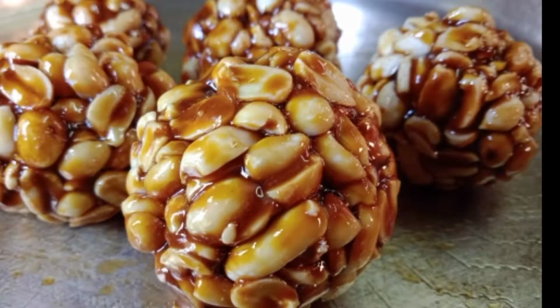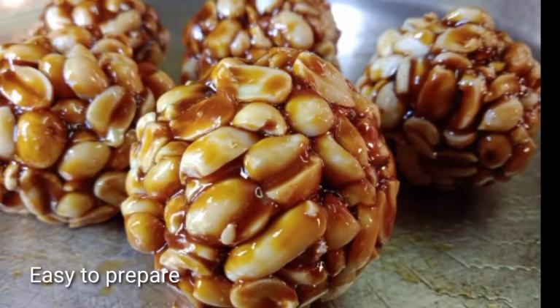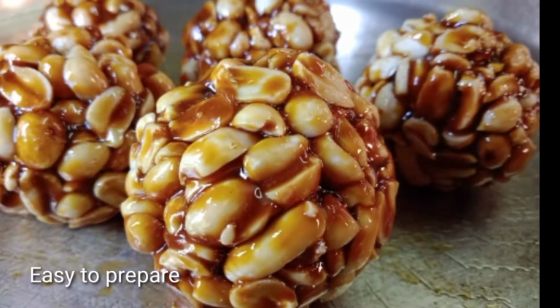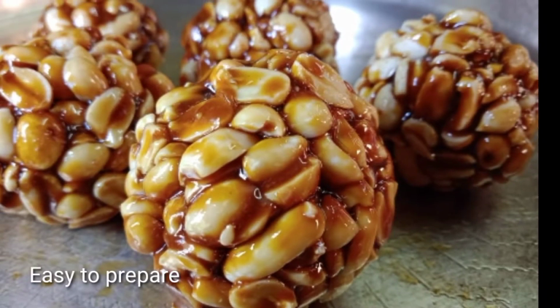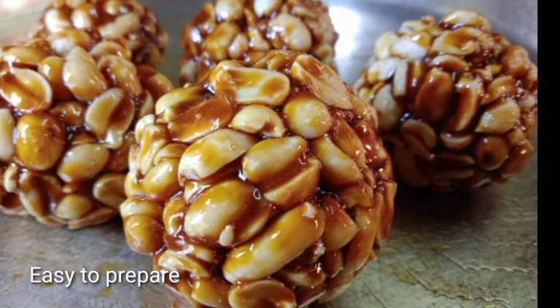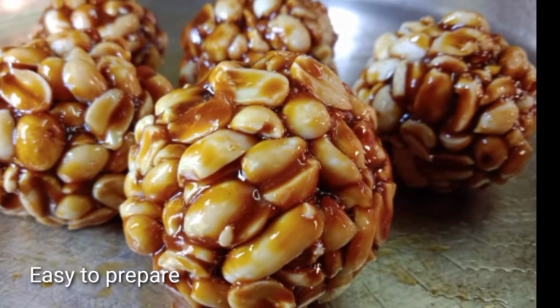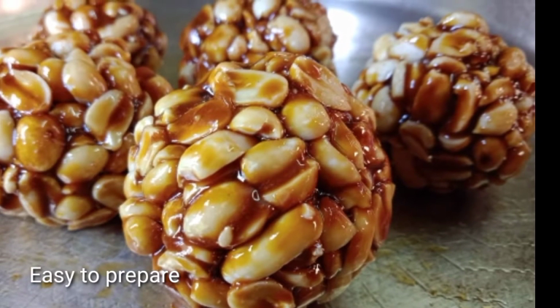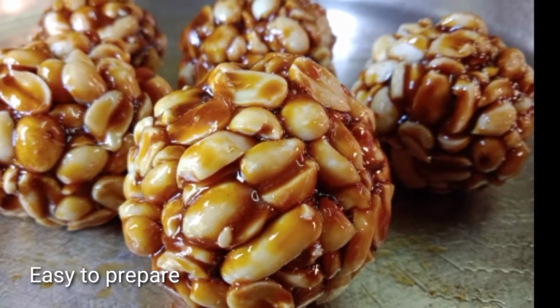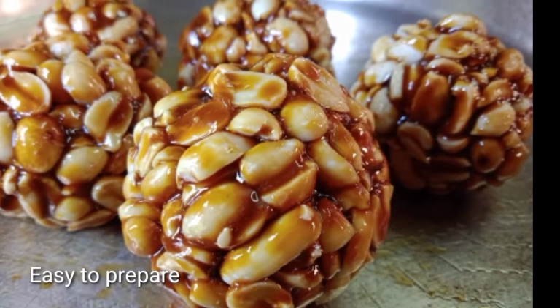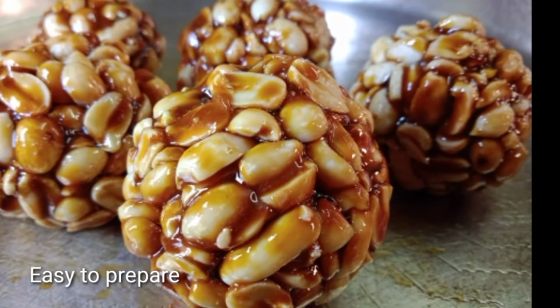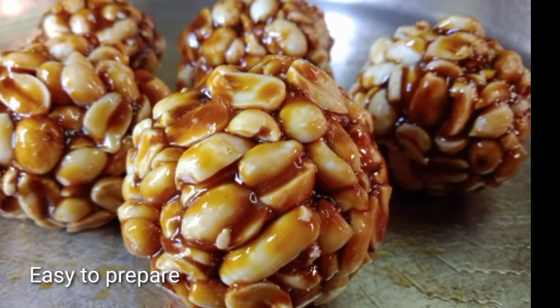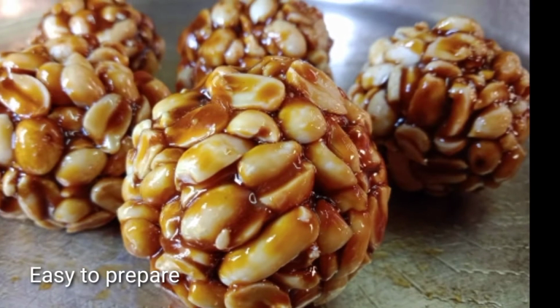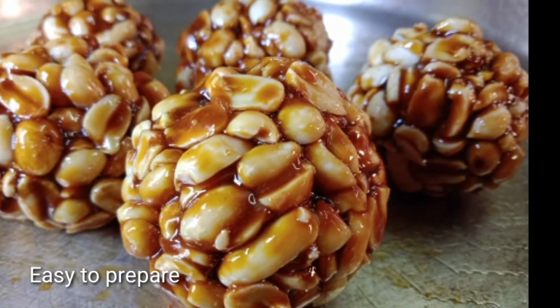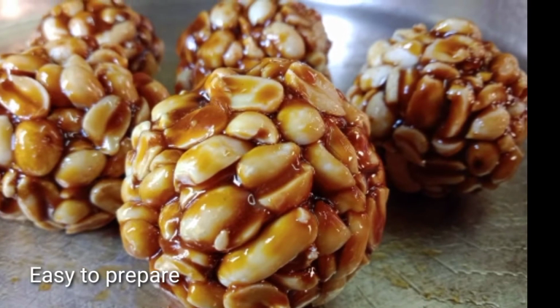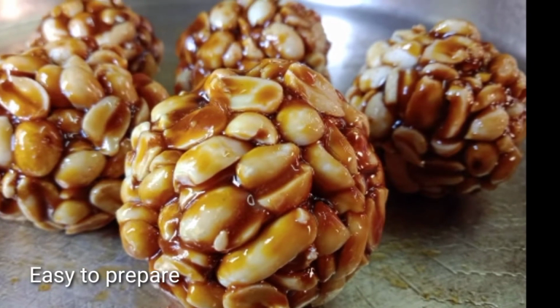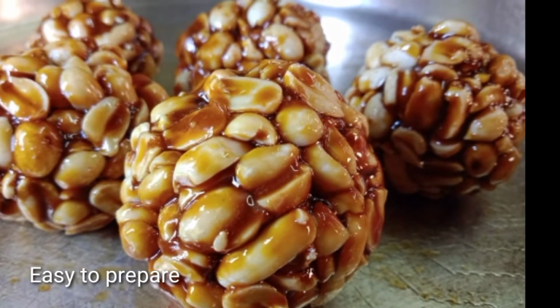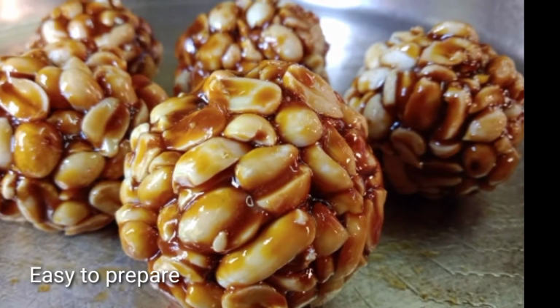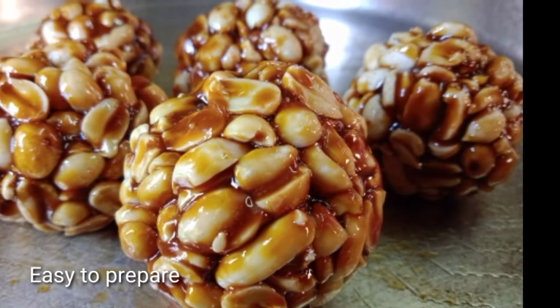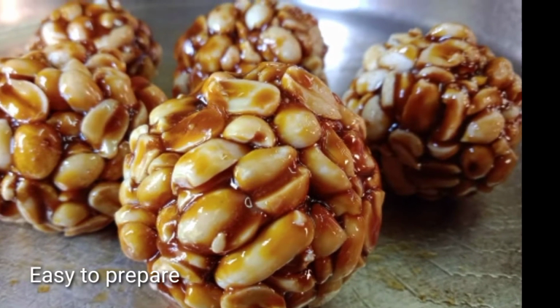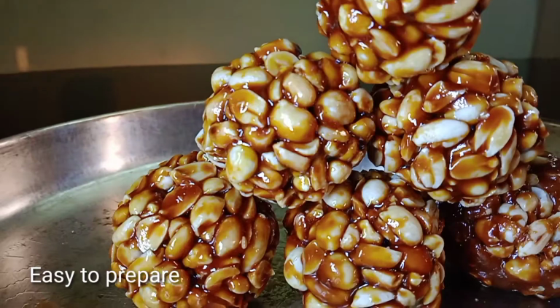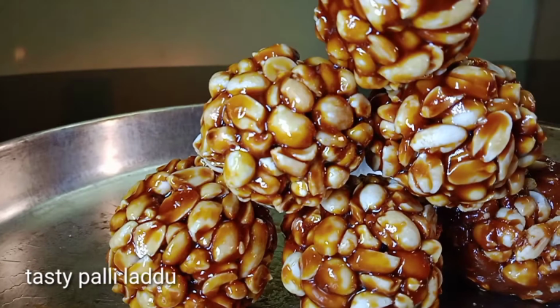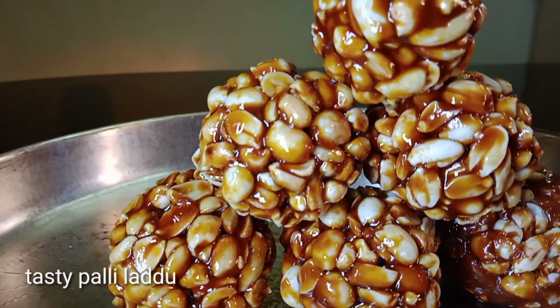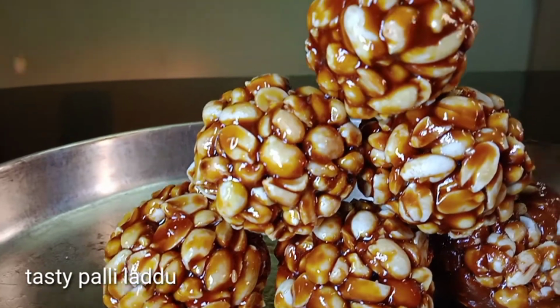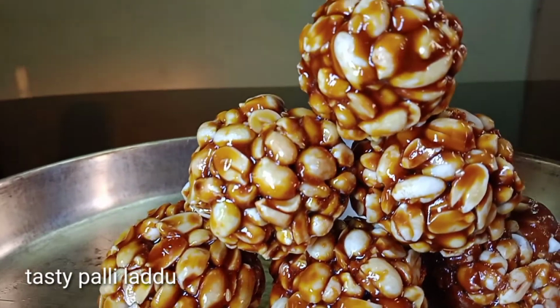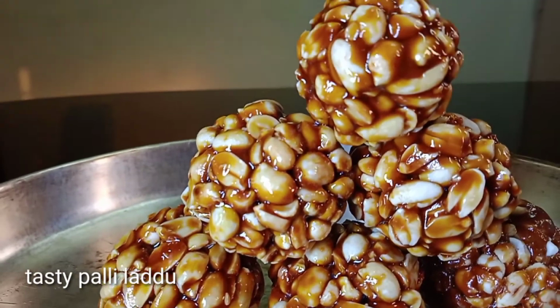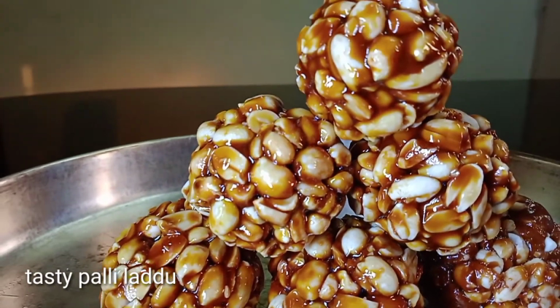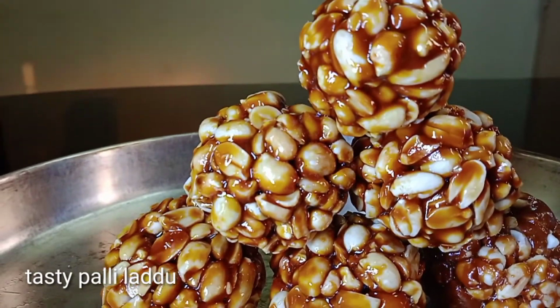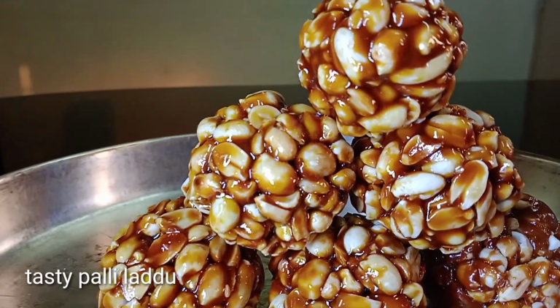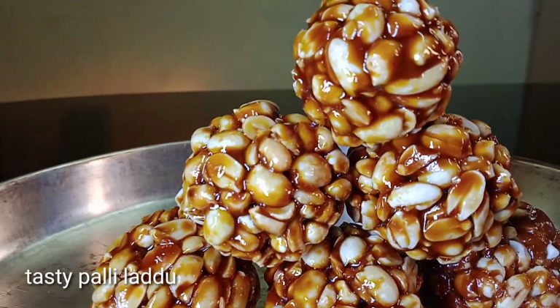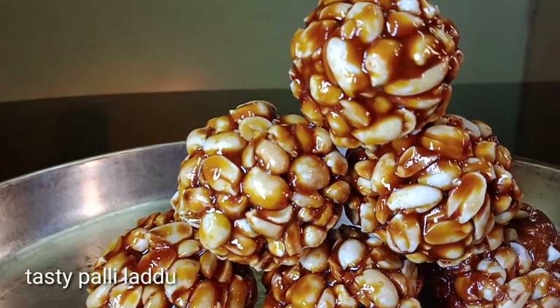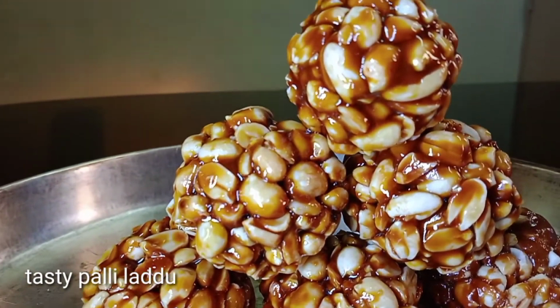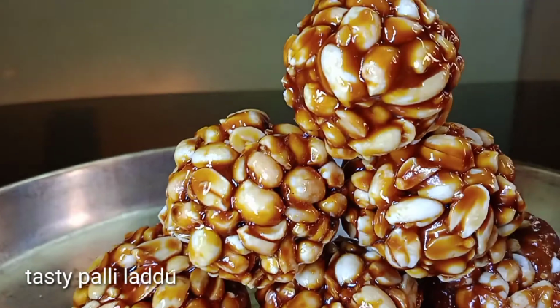We are going to make a big plate and we are going to try it.